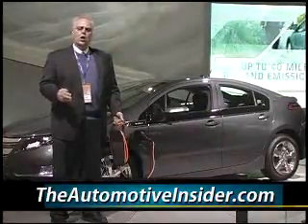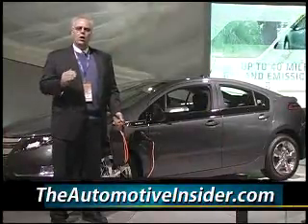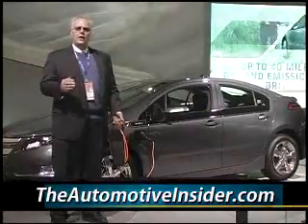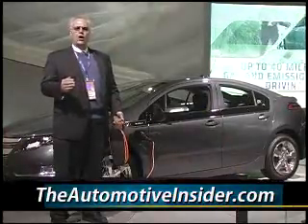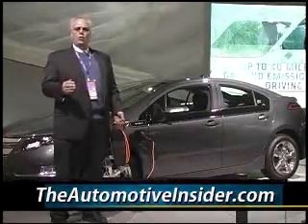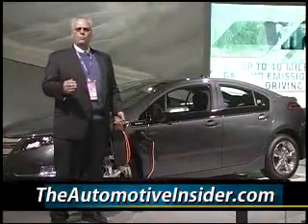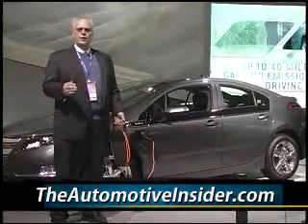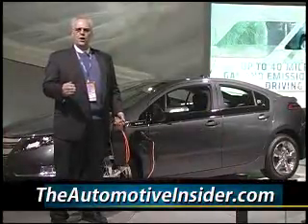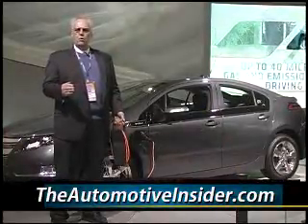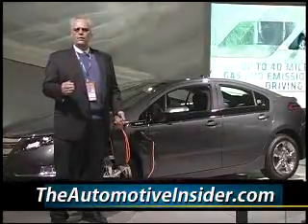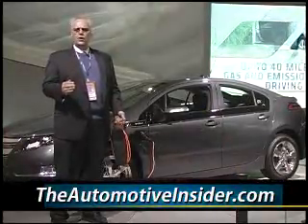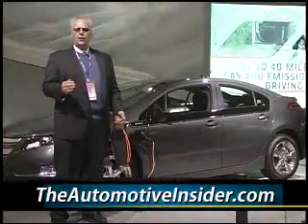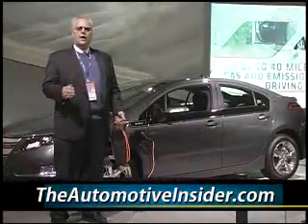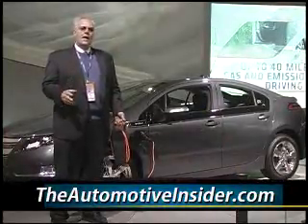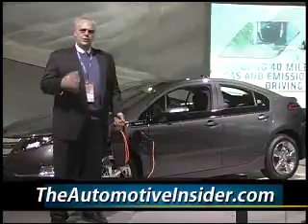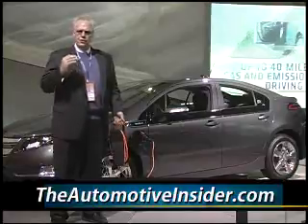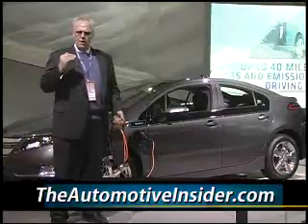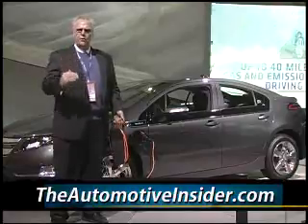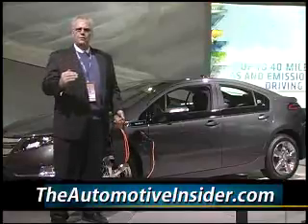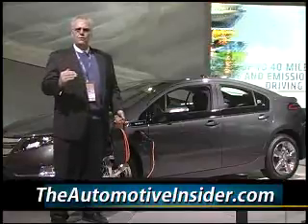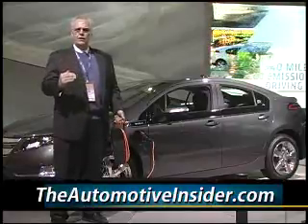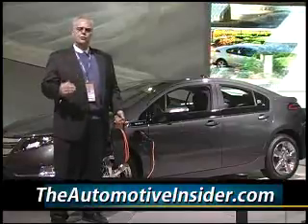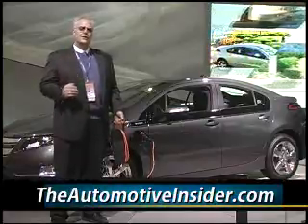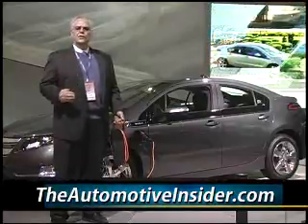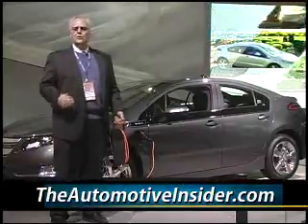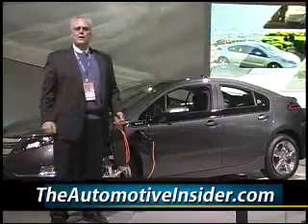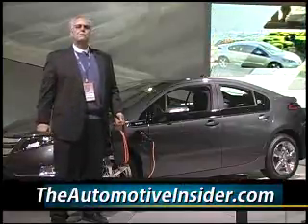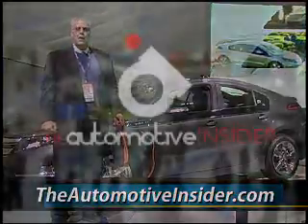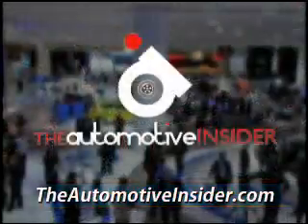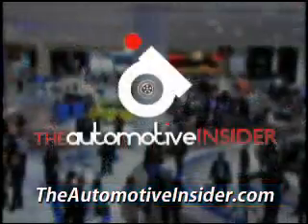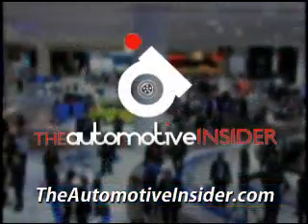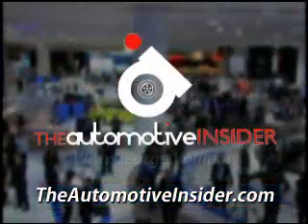Log on to our website, the Automotive Insider, and see some other electric vehicles, and until next week, I'll see you down the road.